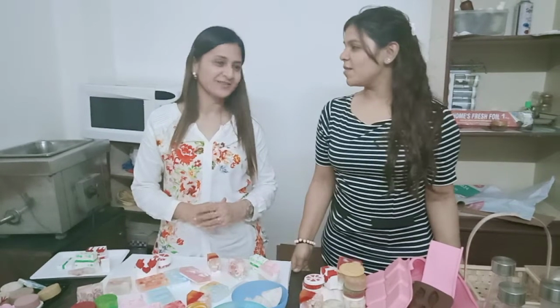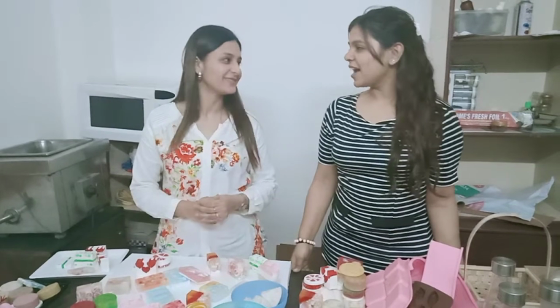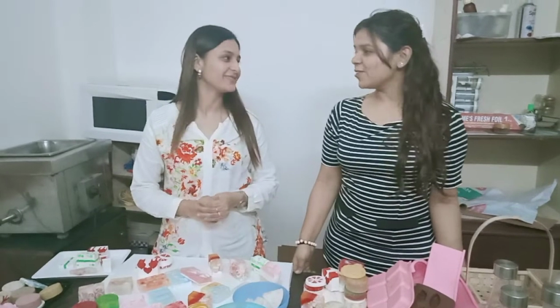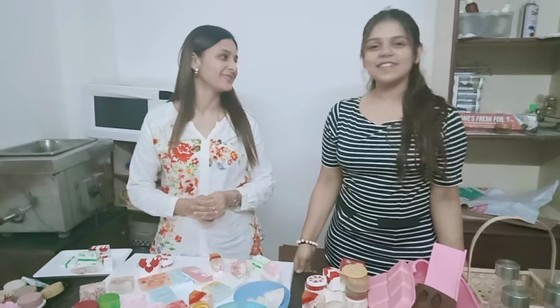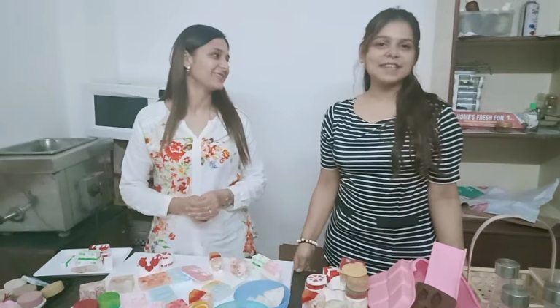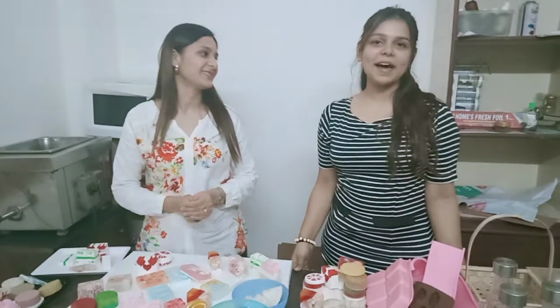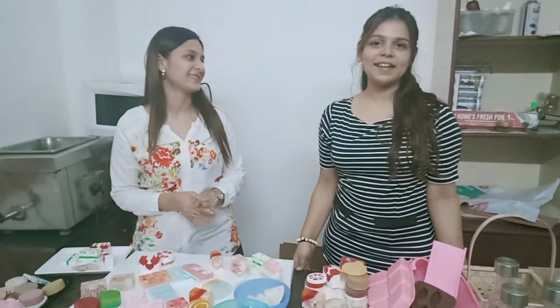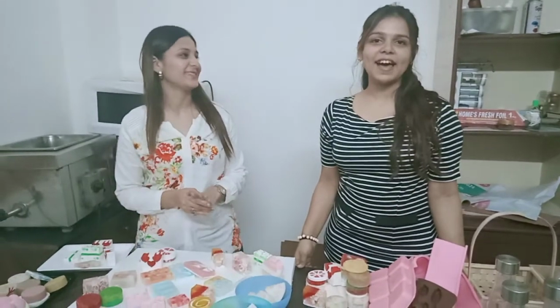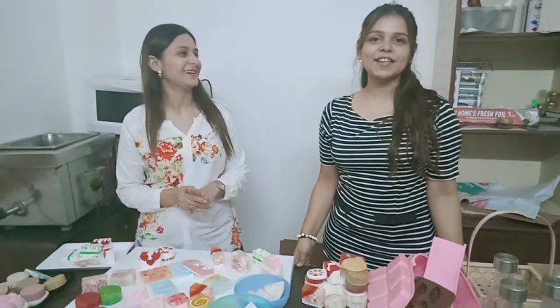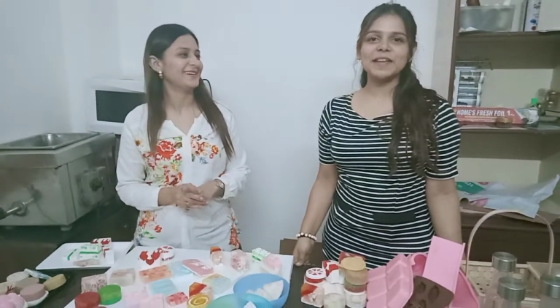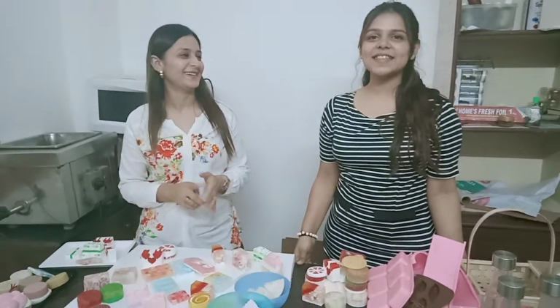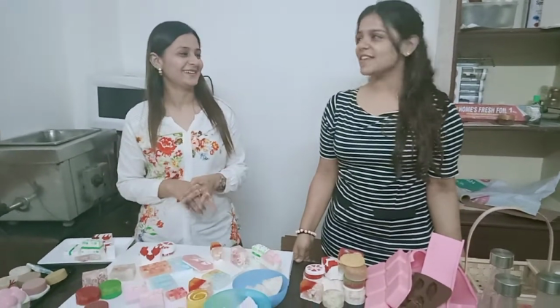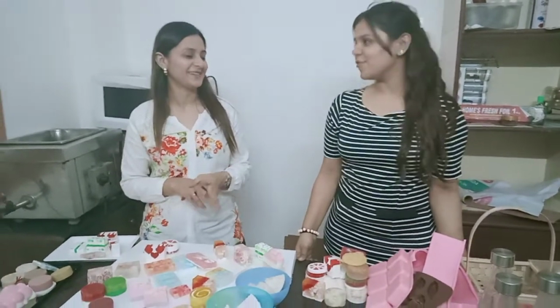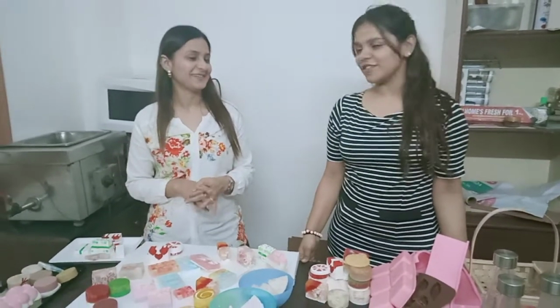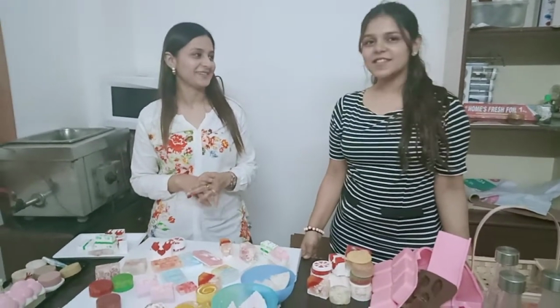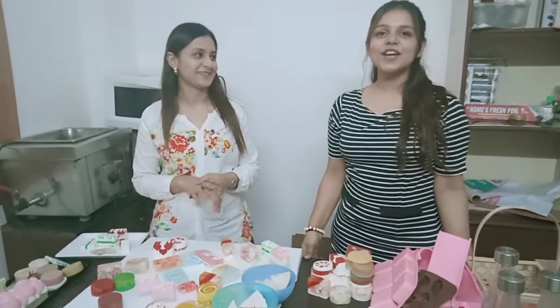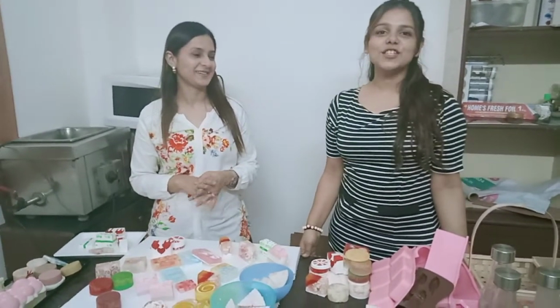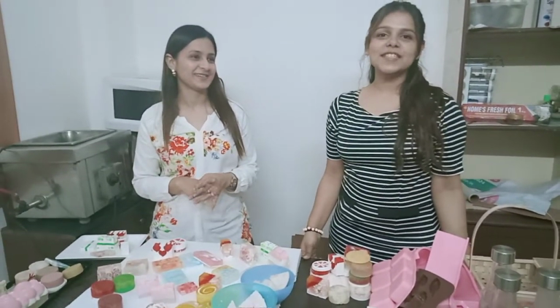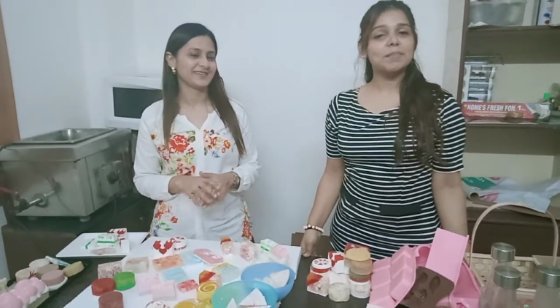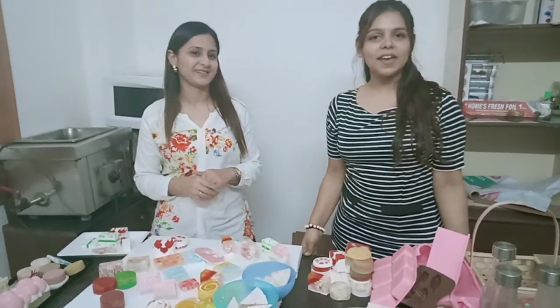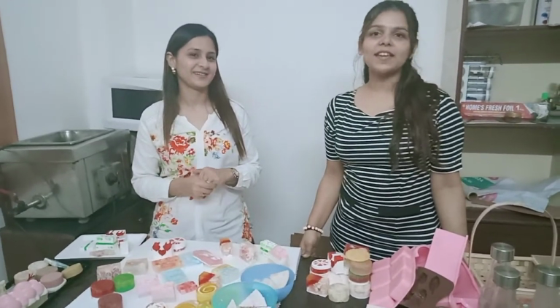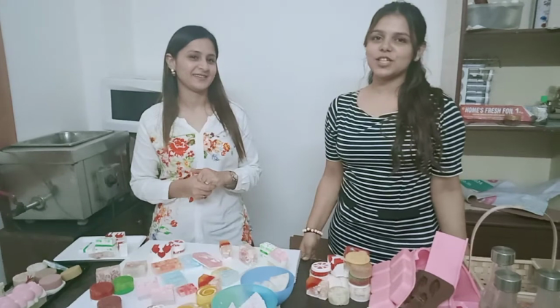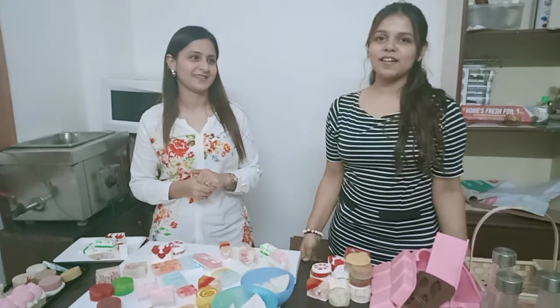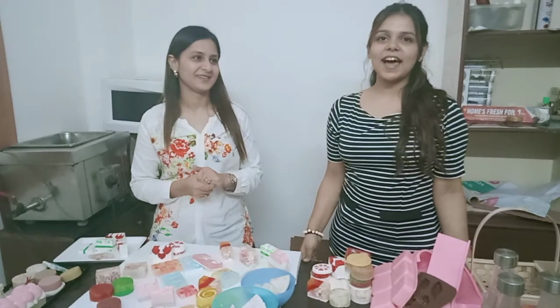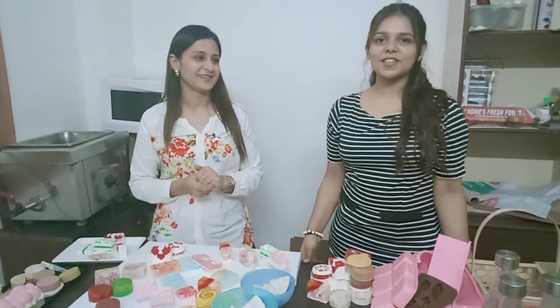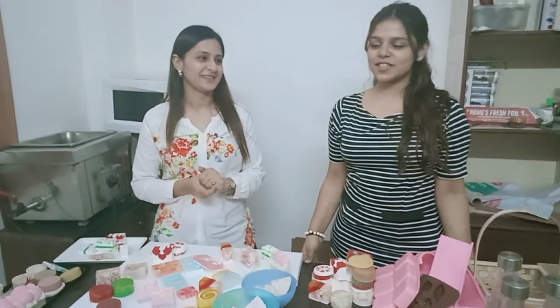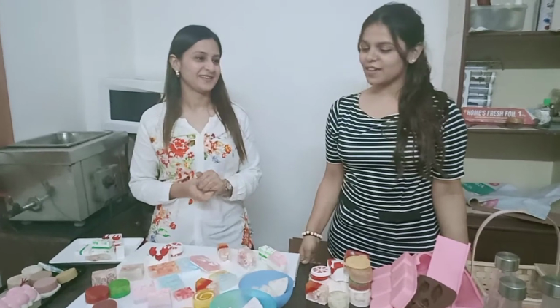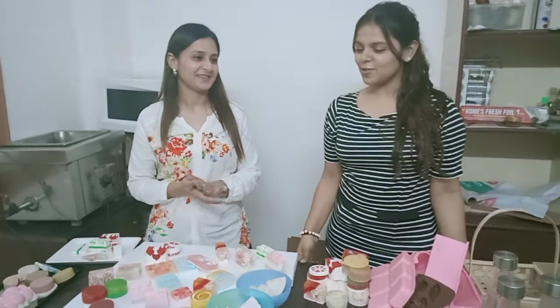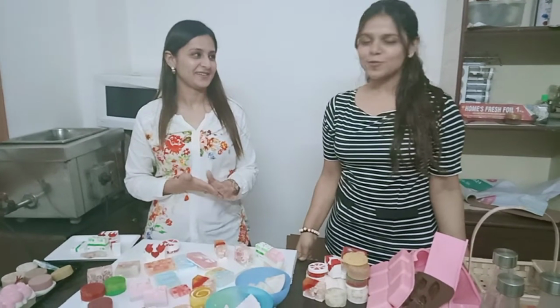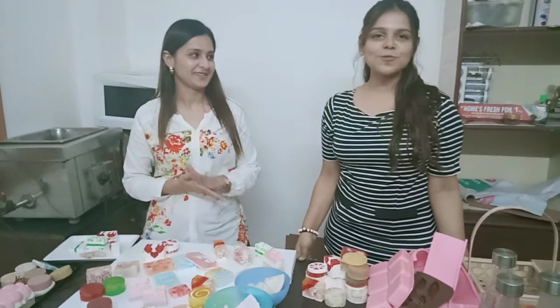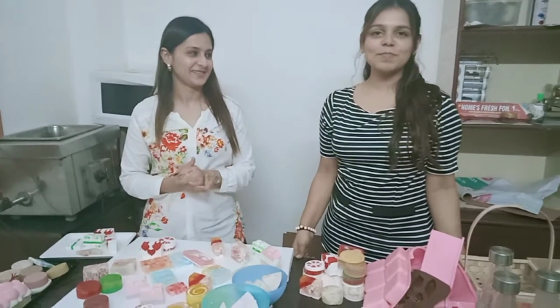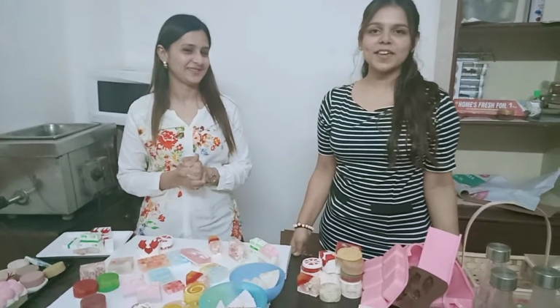Mitali was recently married and it's been six and a half years. She is an MBA in HR and she decided to do soap making.